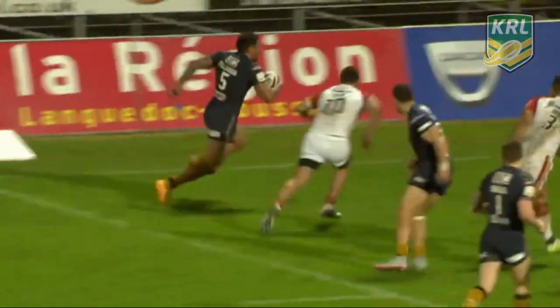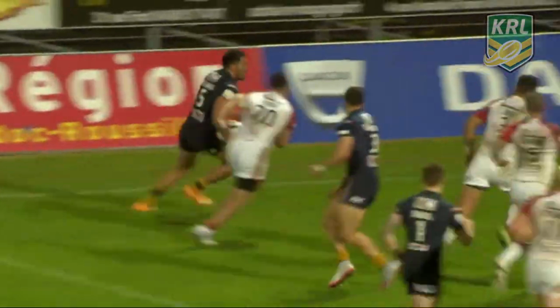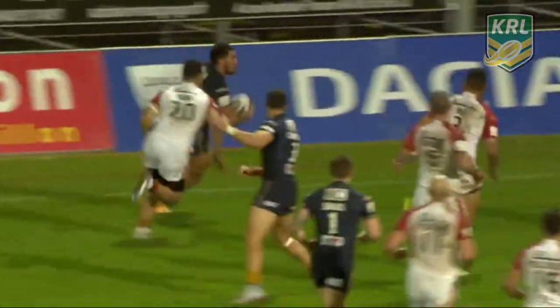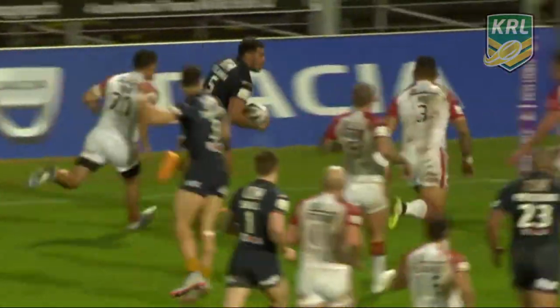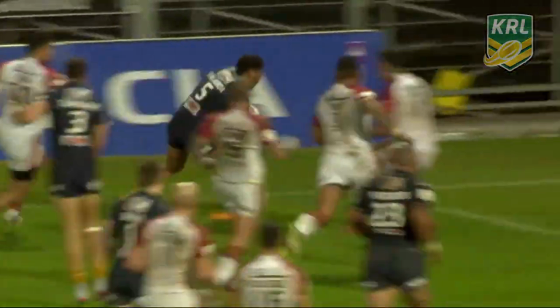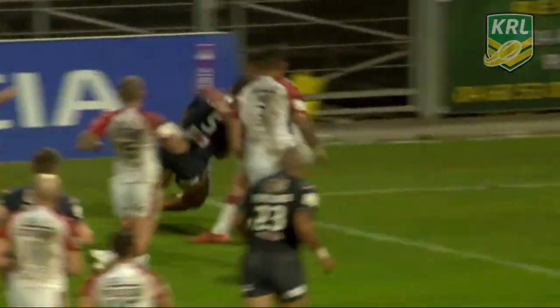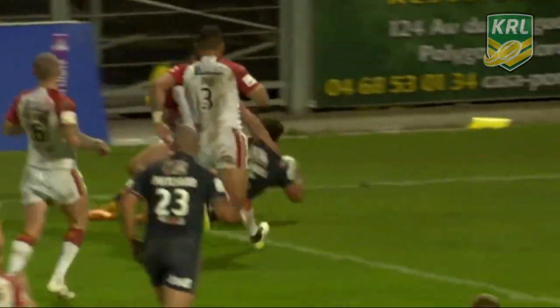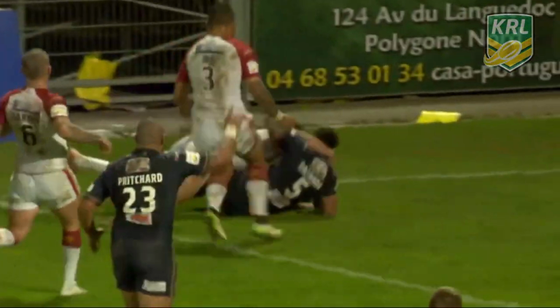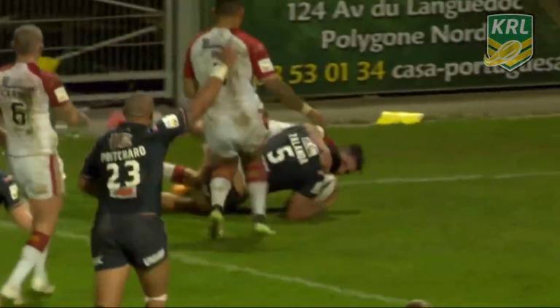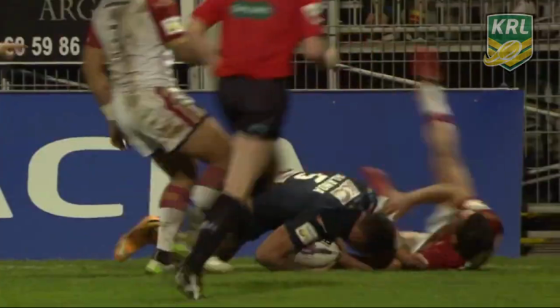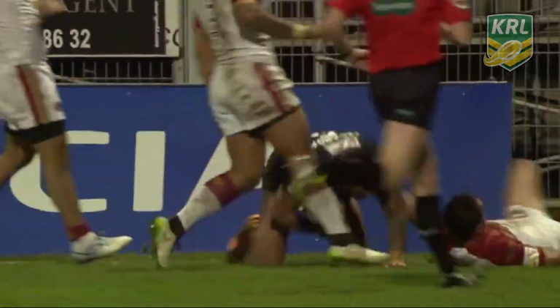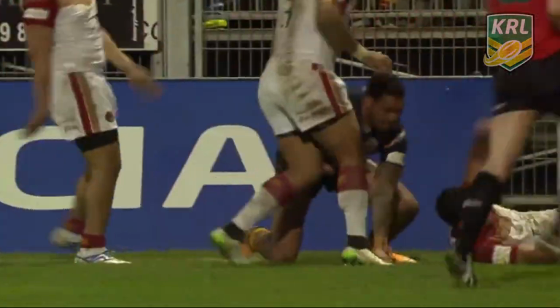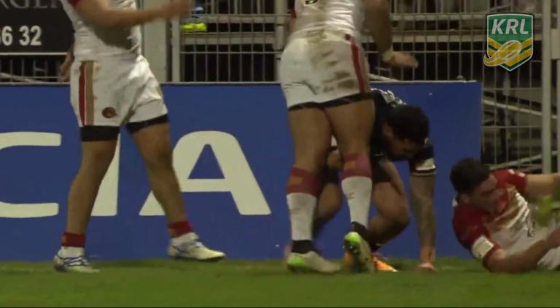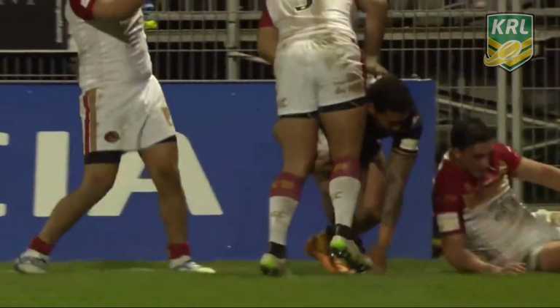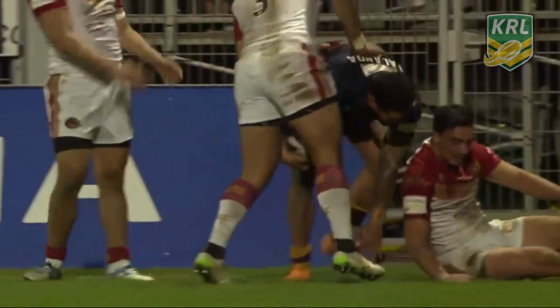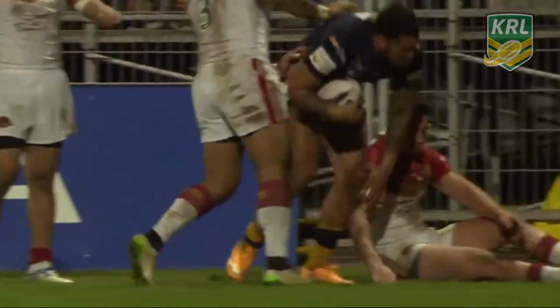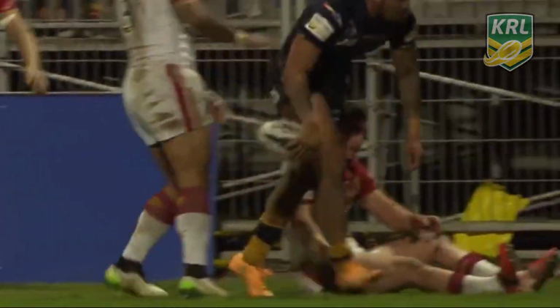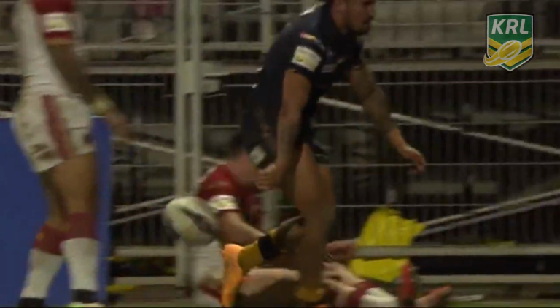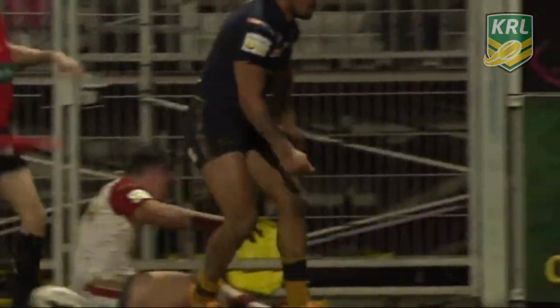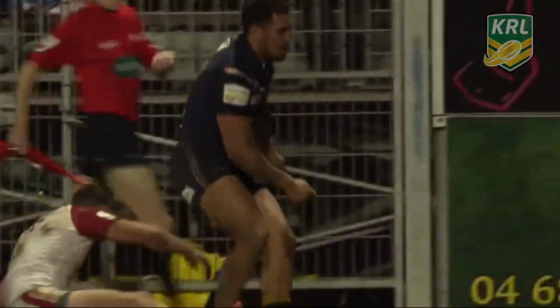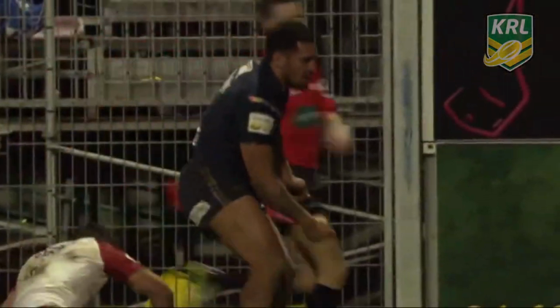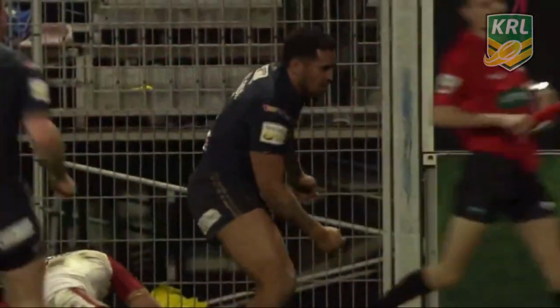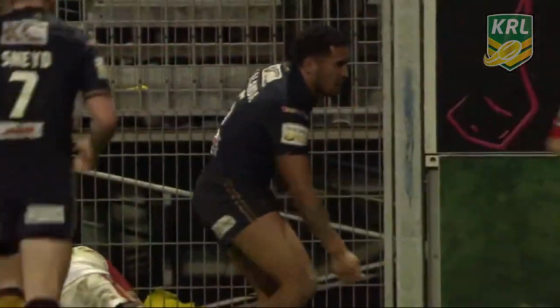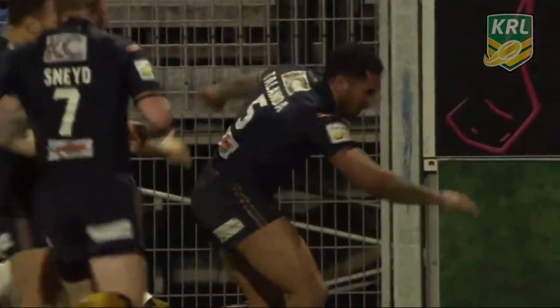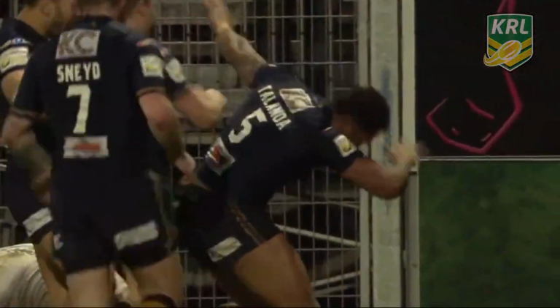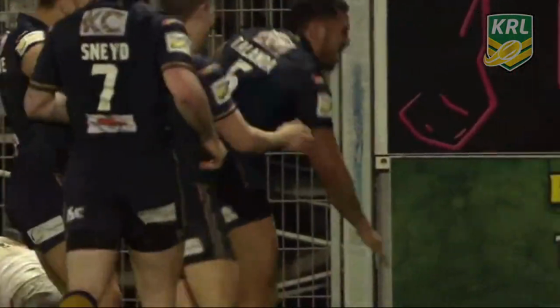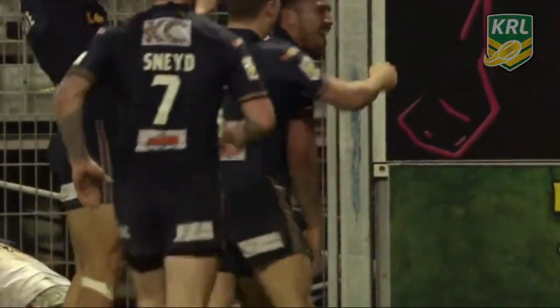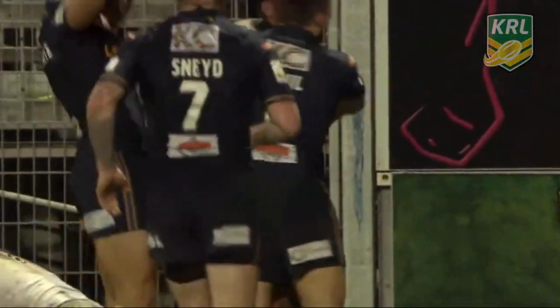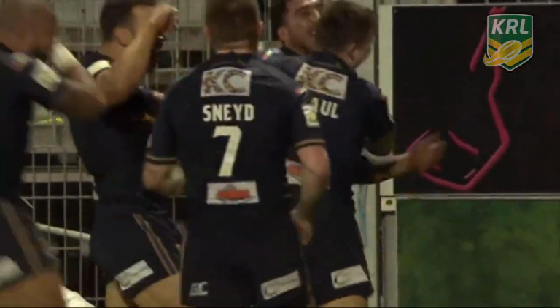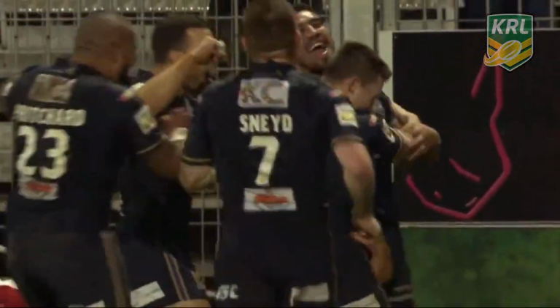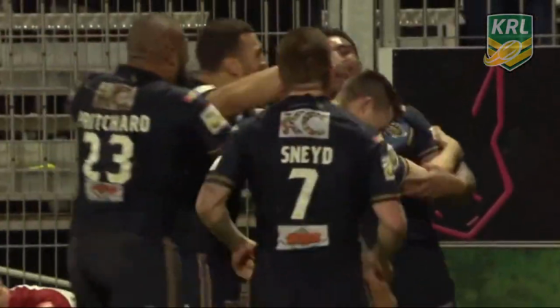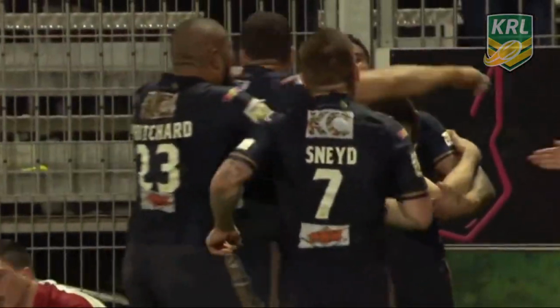There could be more points coming Hull's way — there is. It's another try for Fethuli Talanoa.